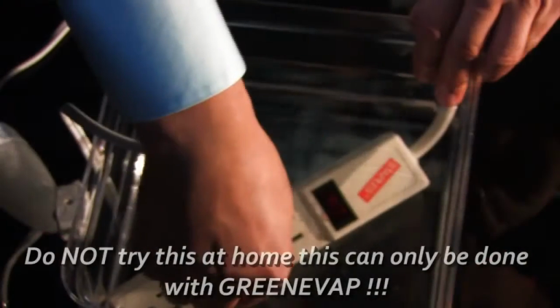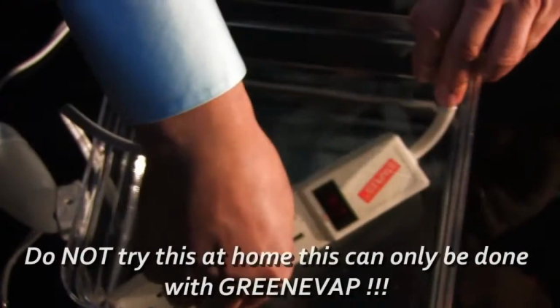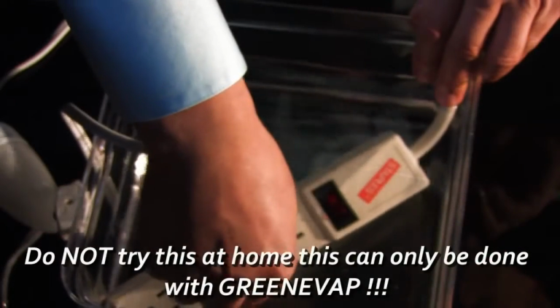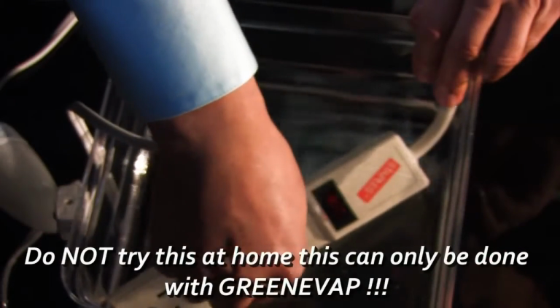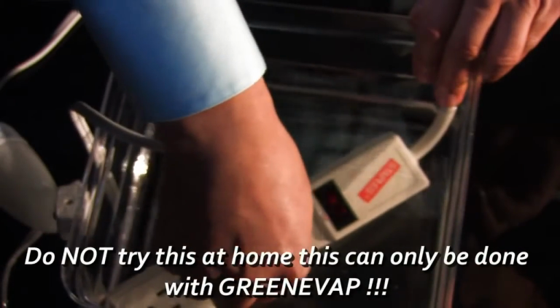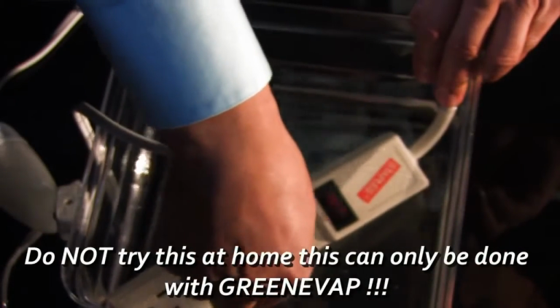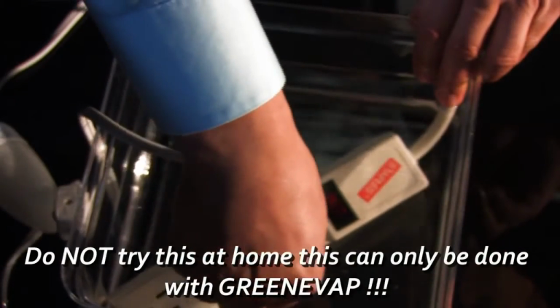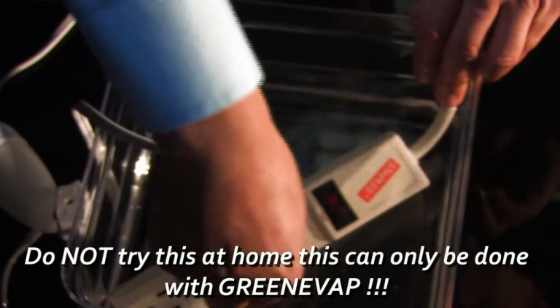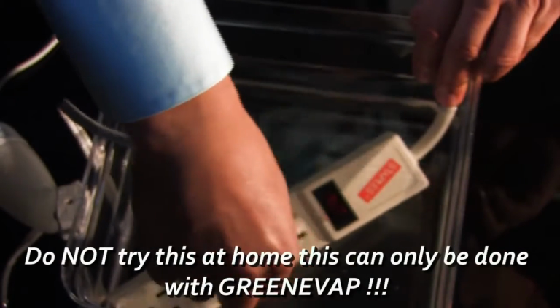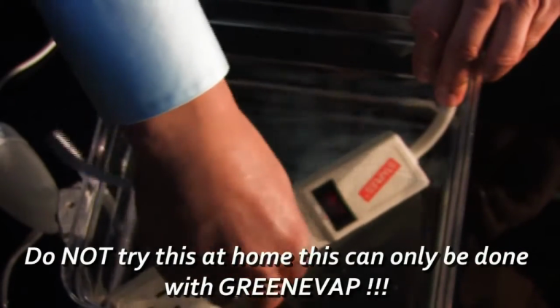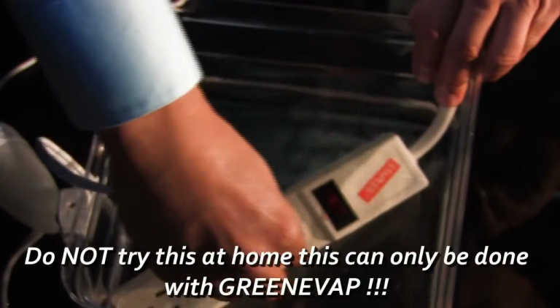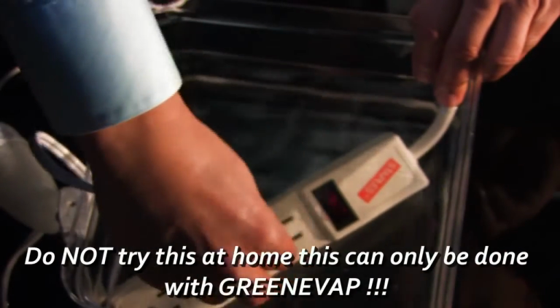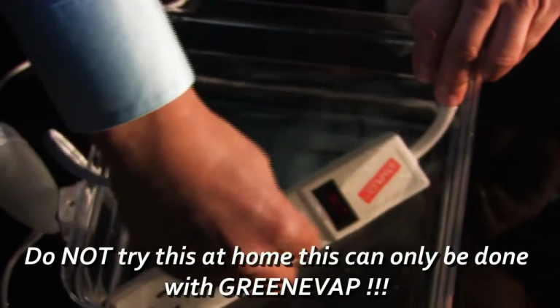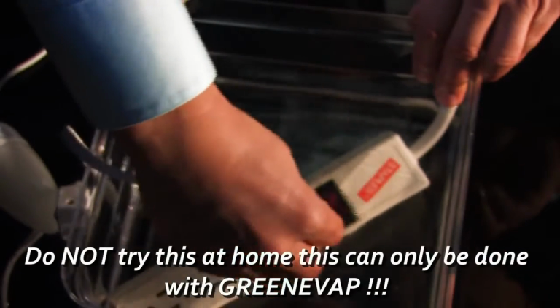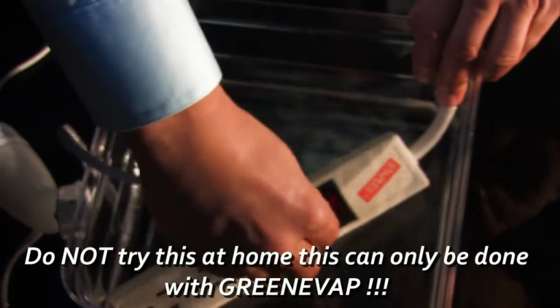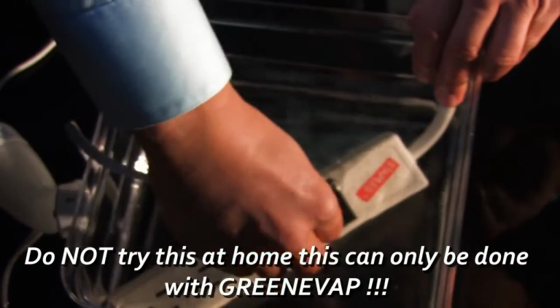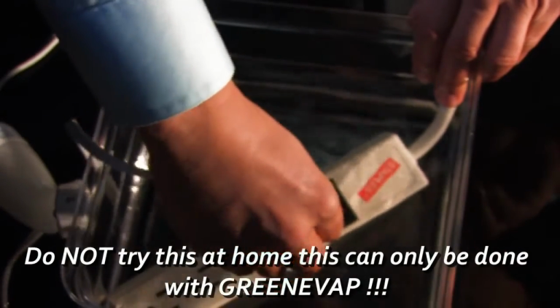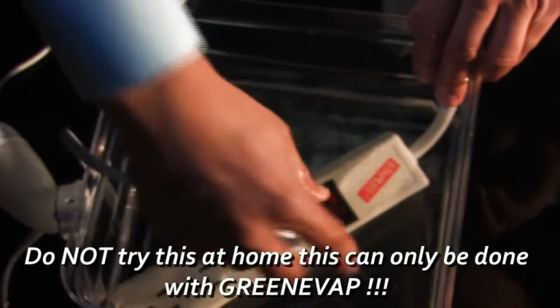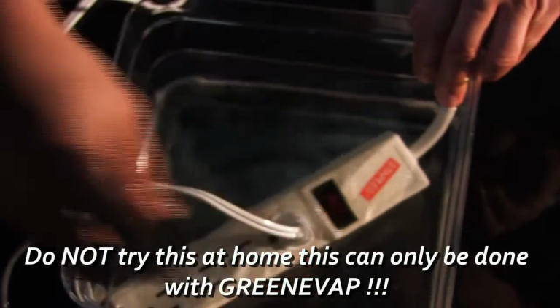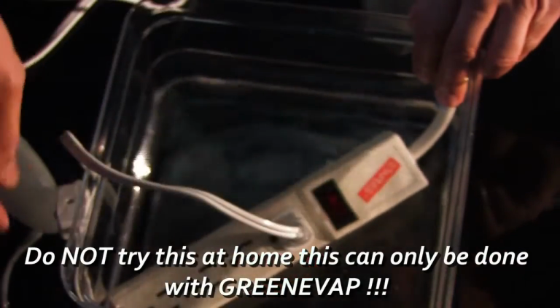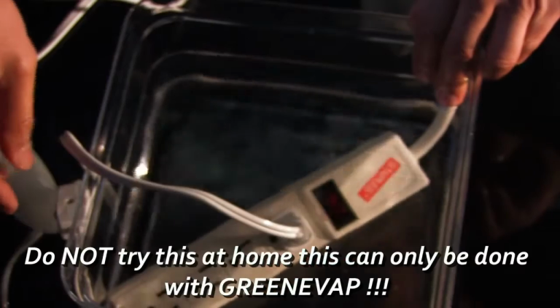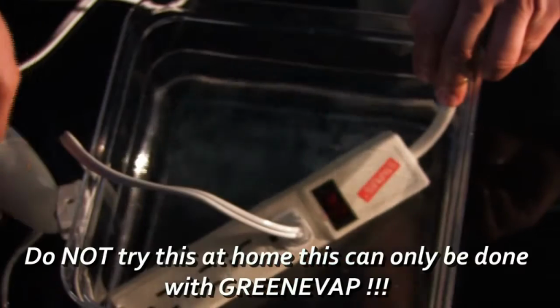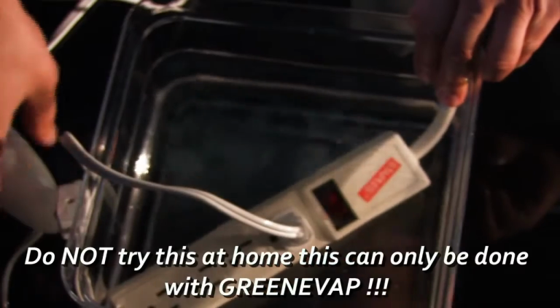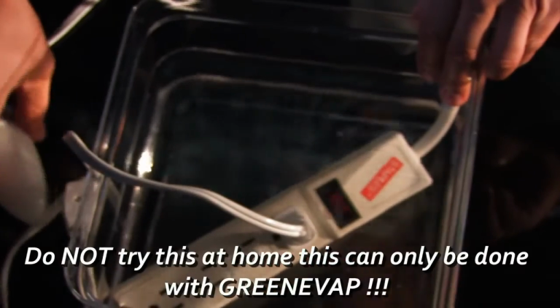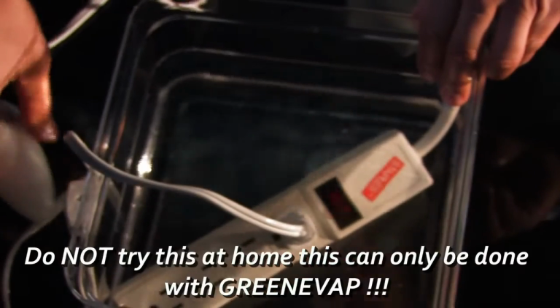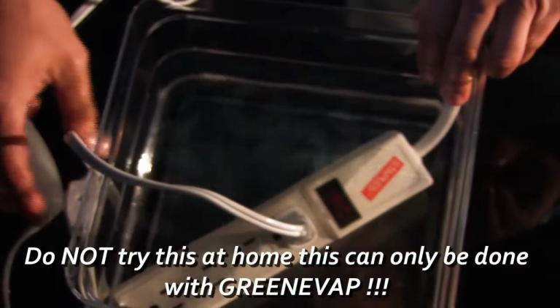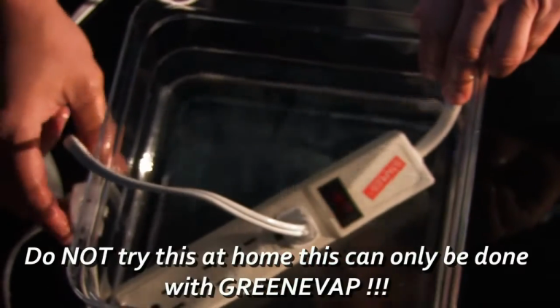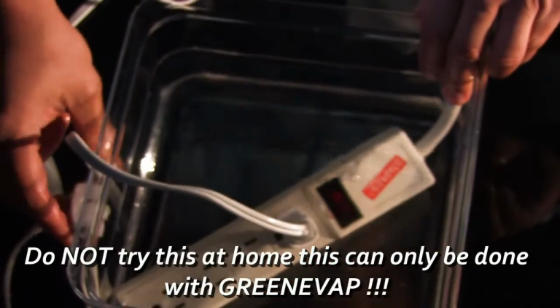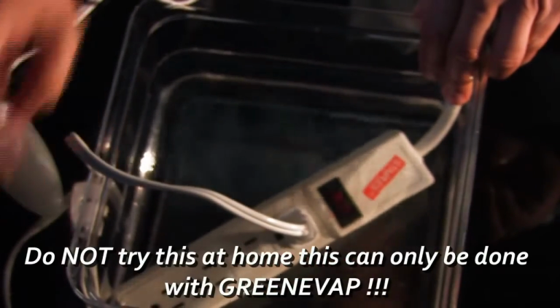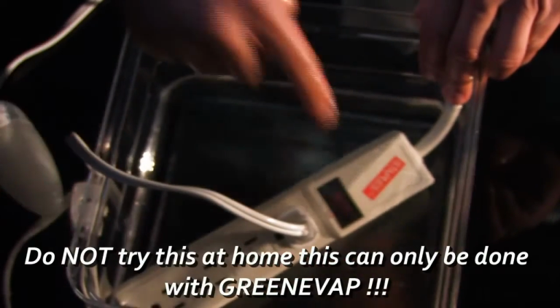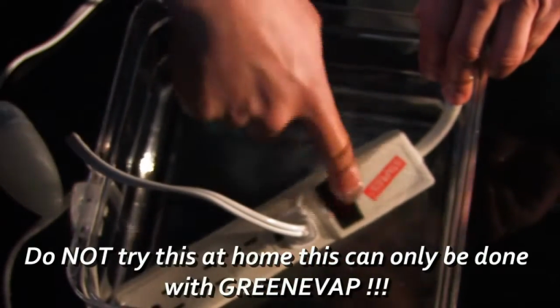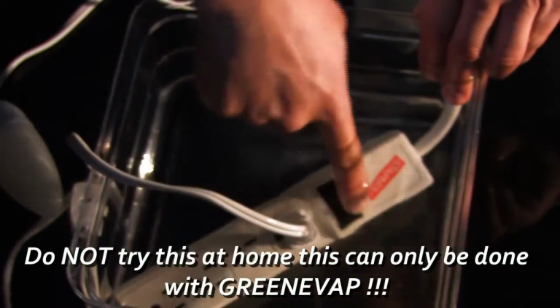GreenVap is a non-conductive product, which means everywhere you use GreenVap, the electrical current will not be interrupted.